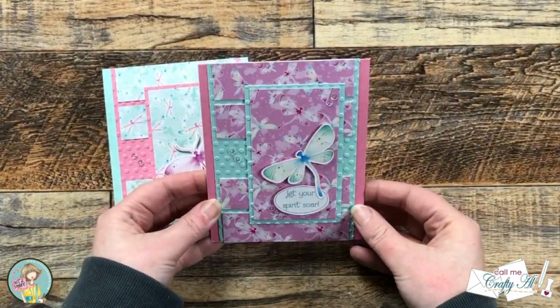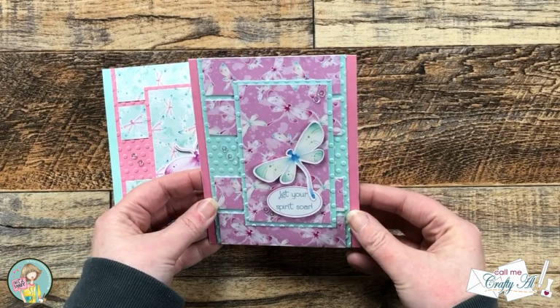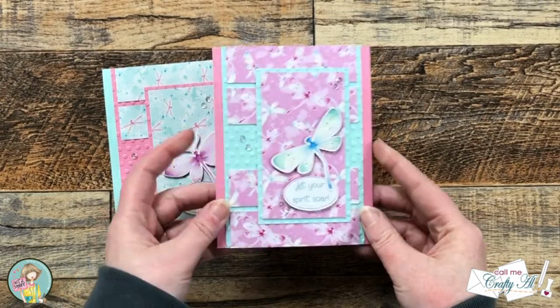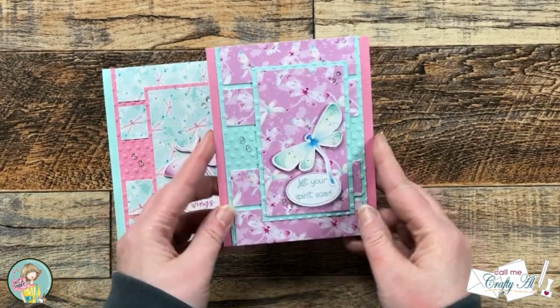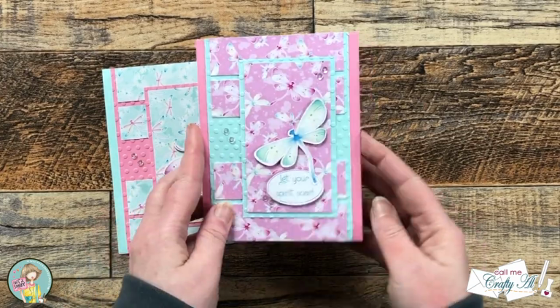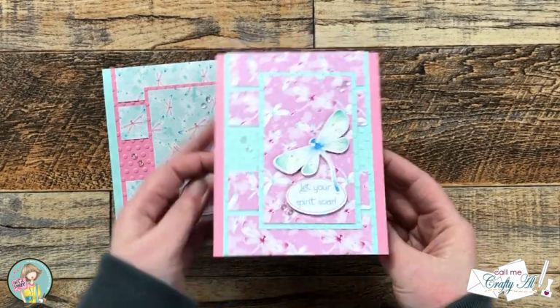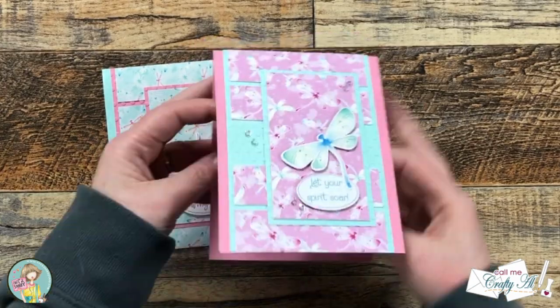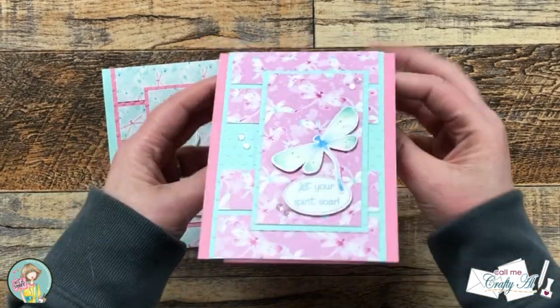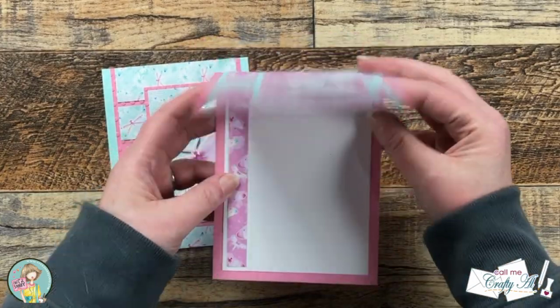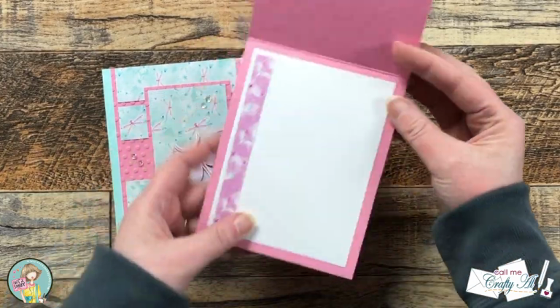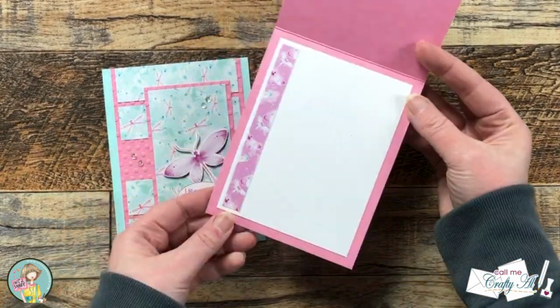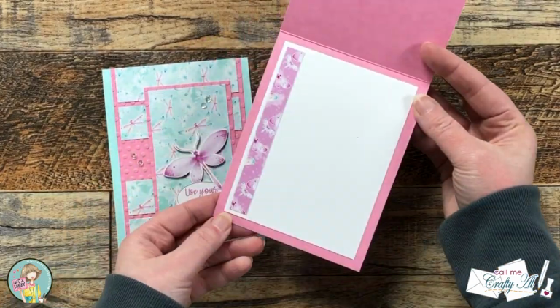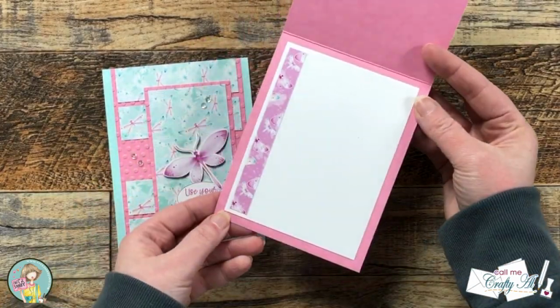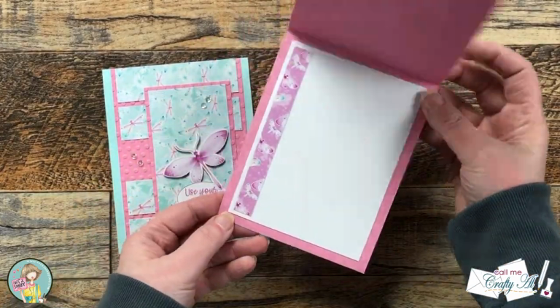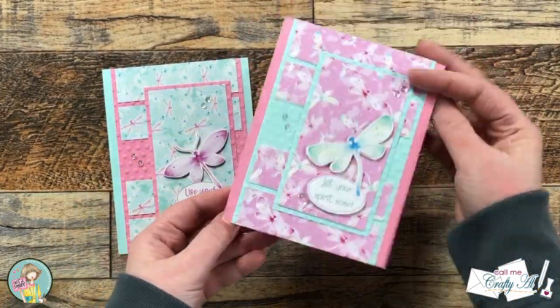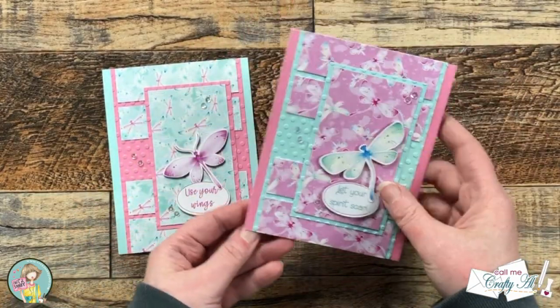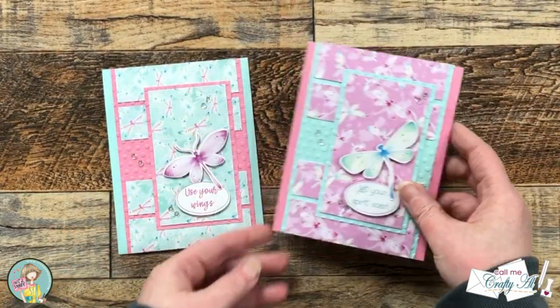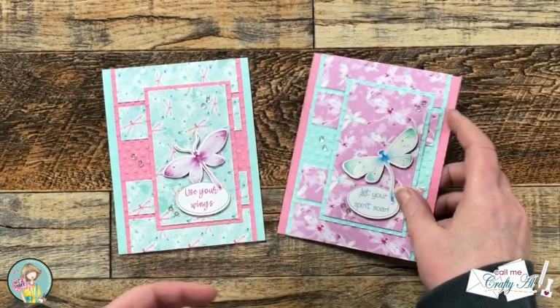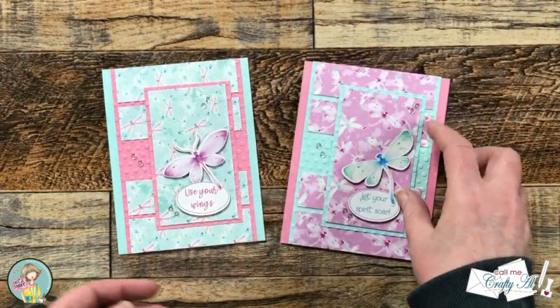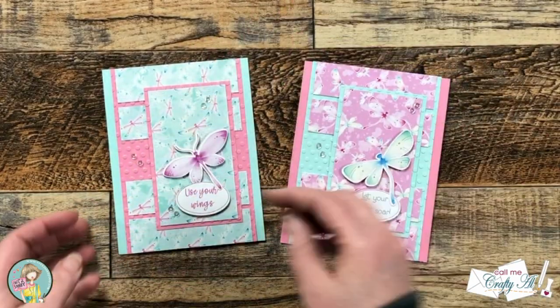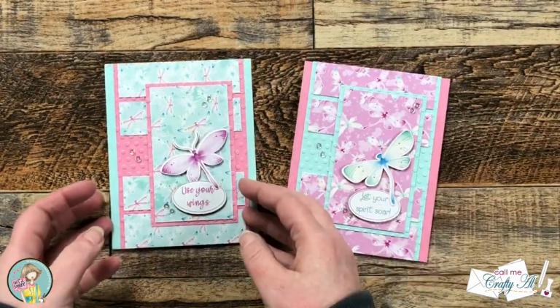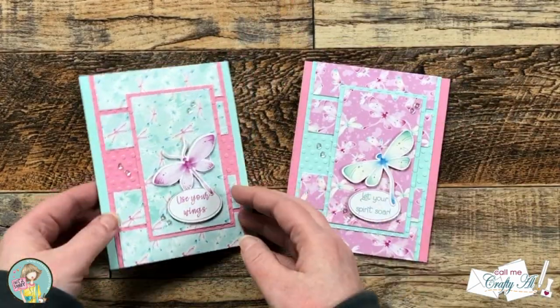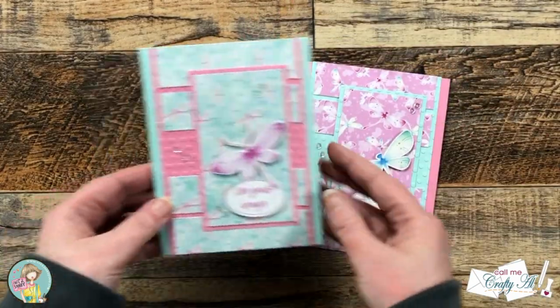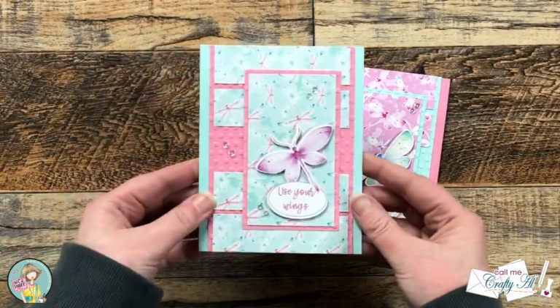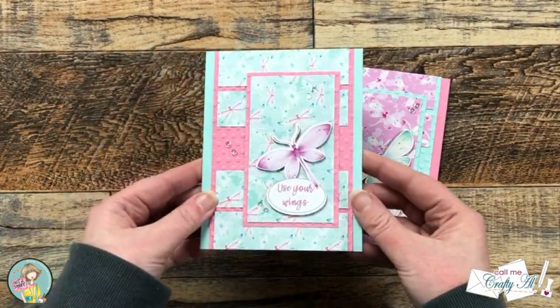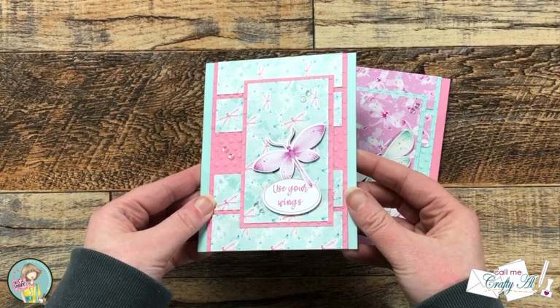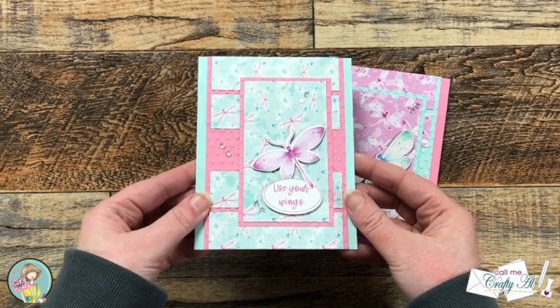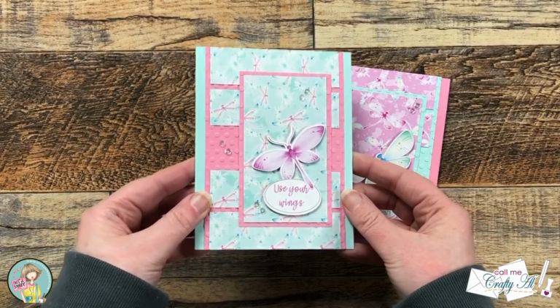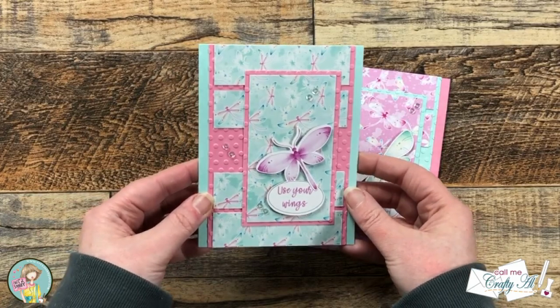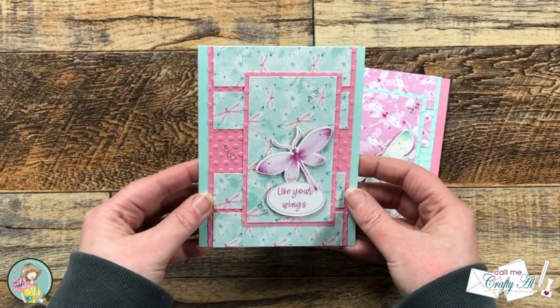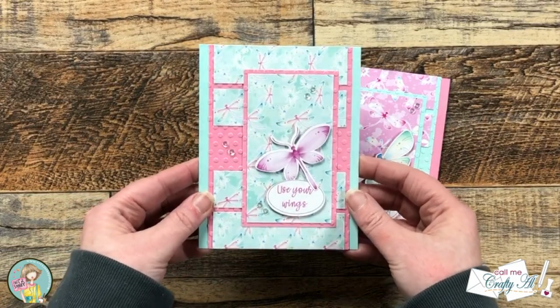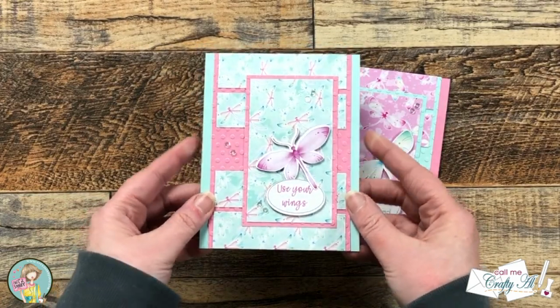Off screen I finished off both cards by decorating the inside and adding some sequins to the front, and here's a close-up look at those.